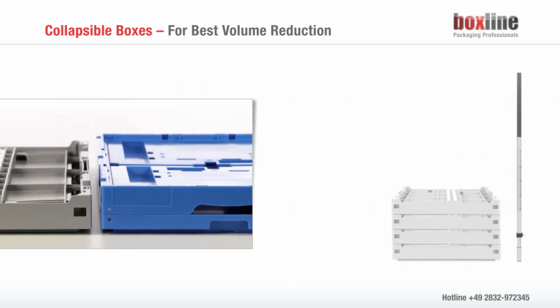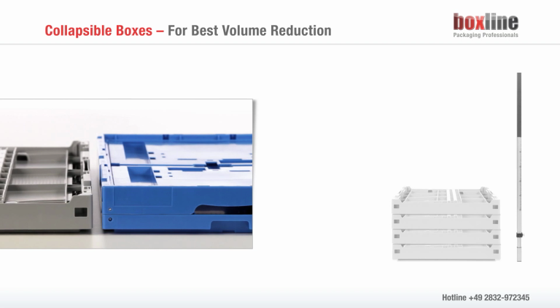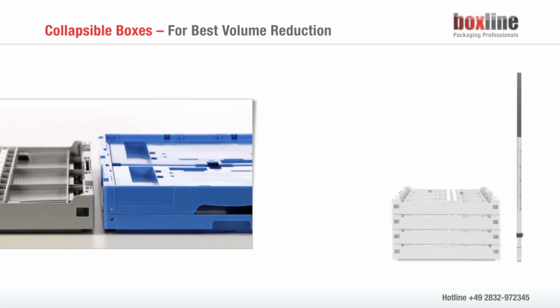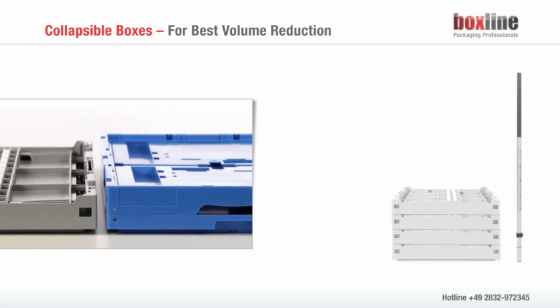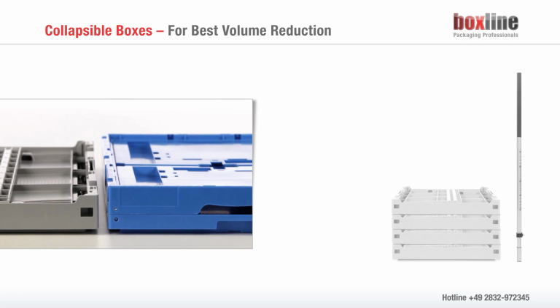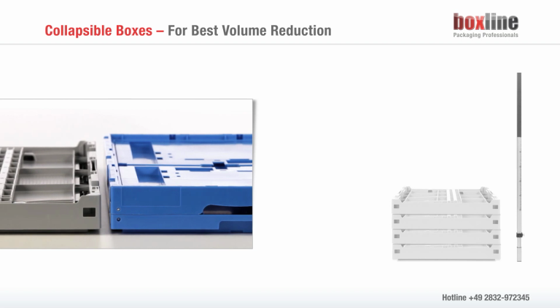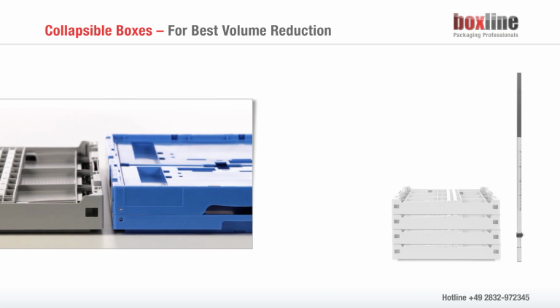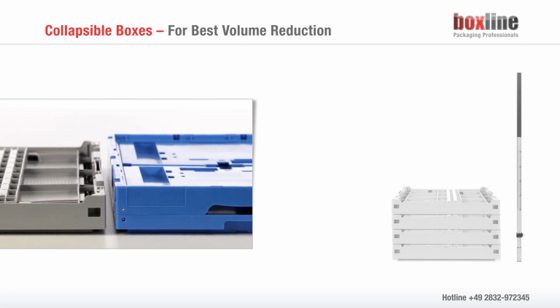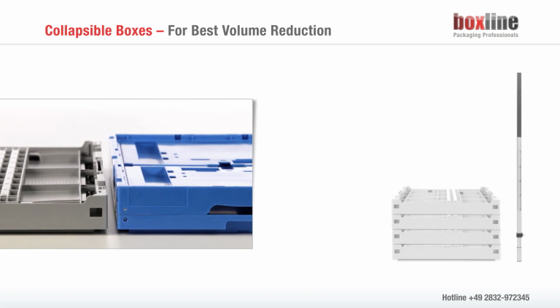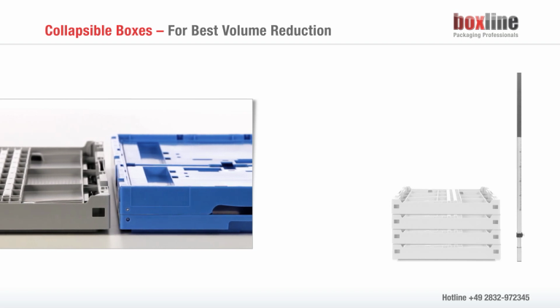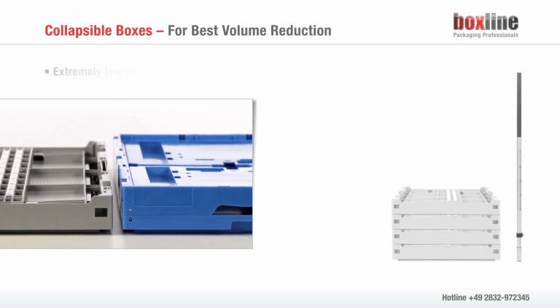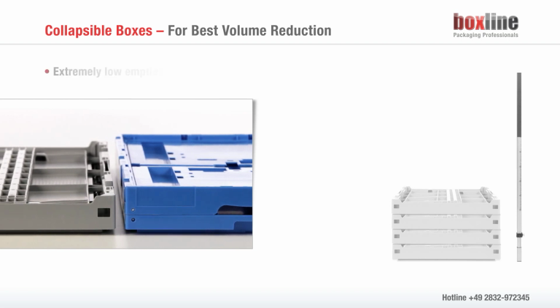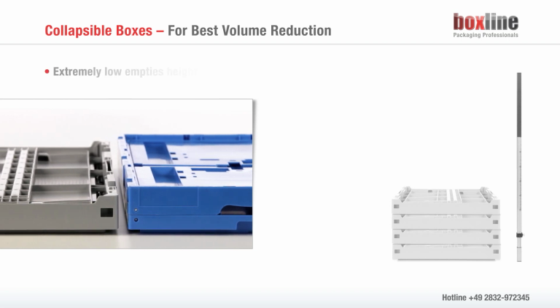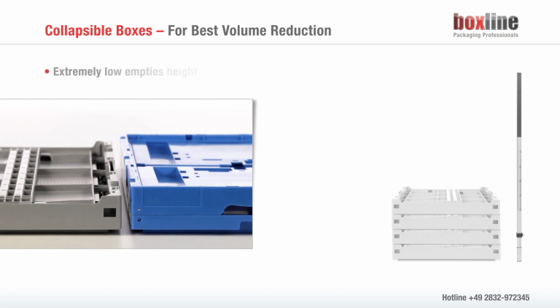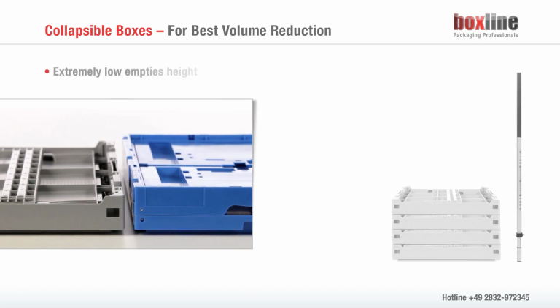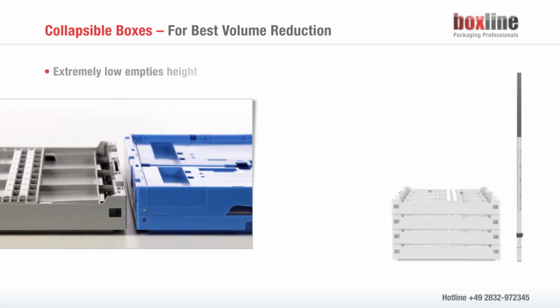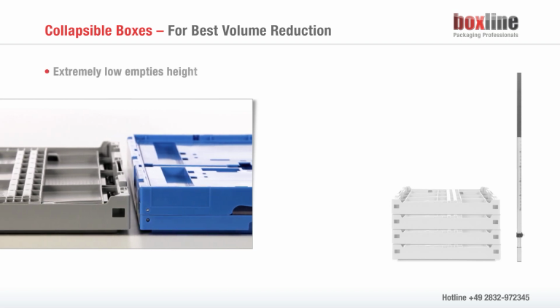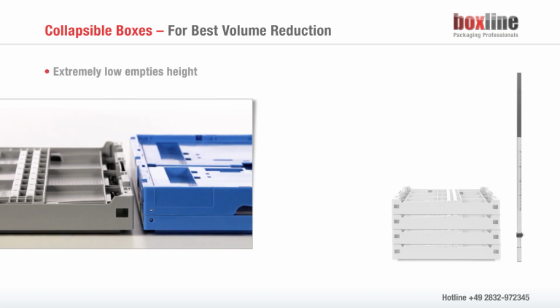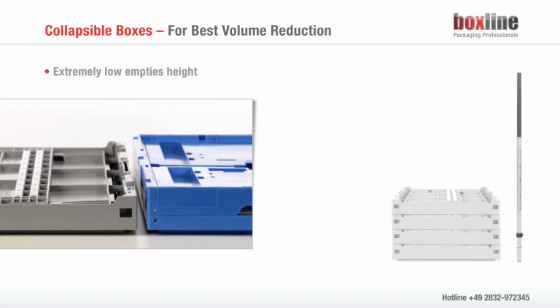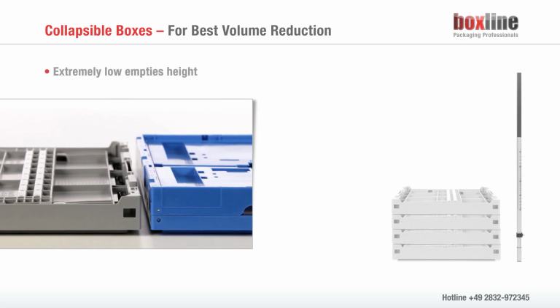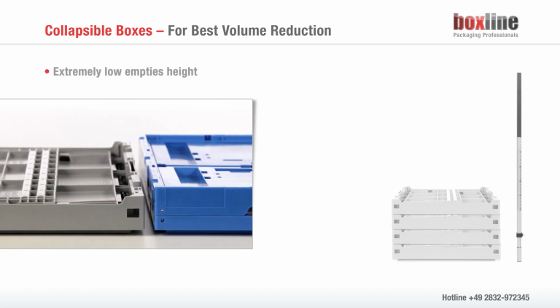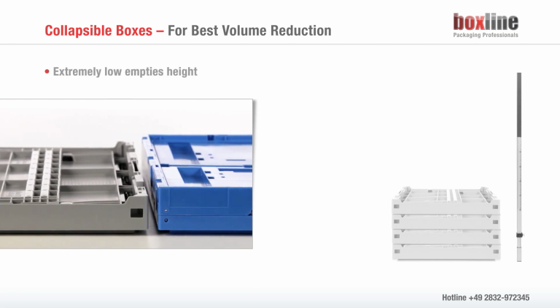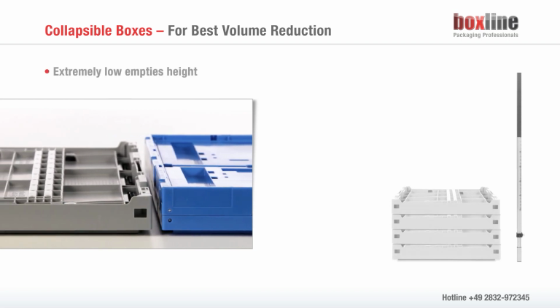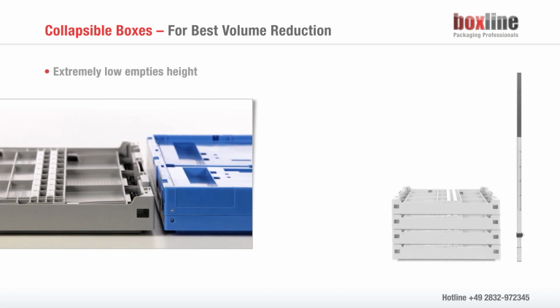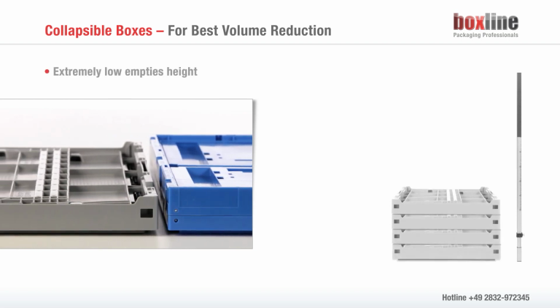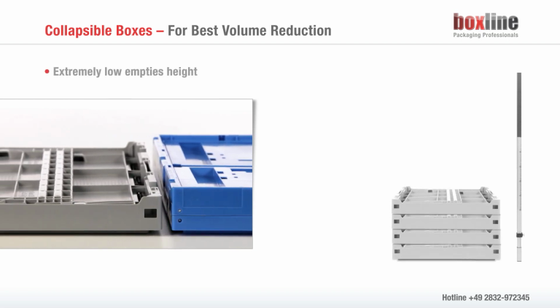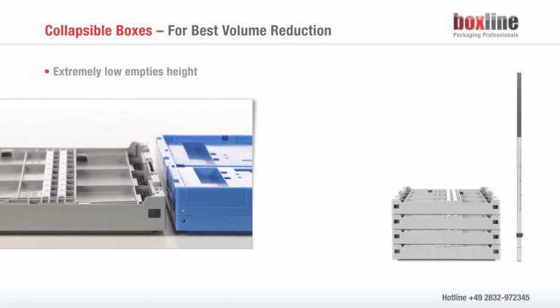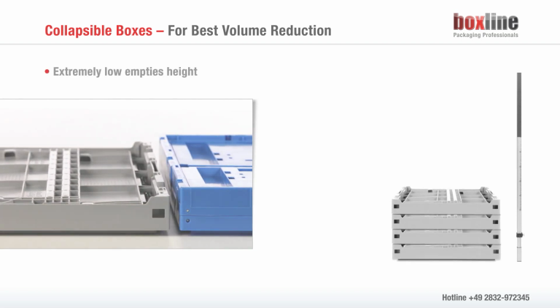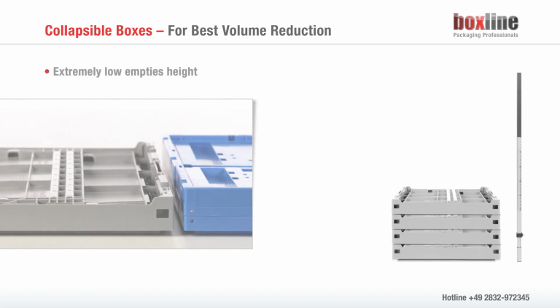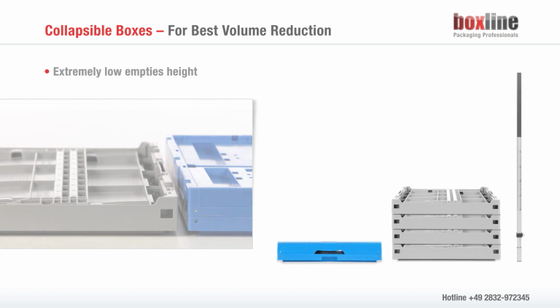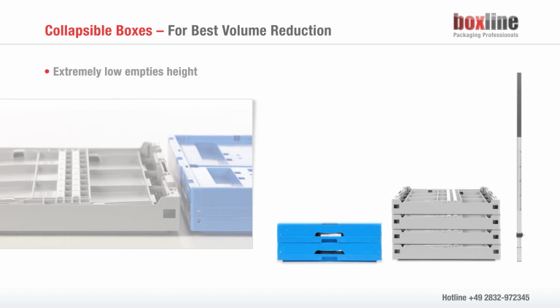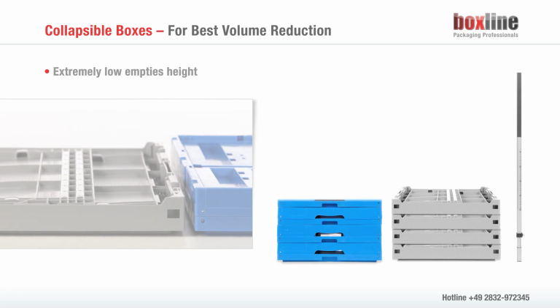When collapsed, they have a very low empties height — even lower than that of a comparable folding box.